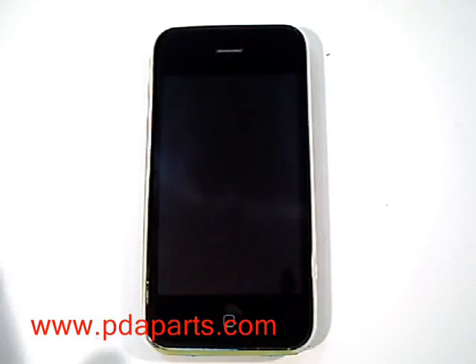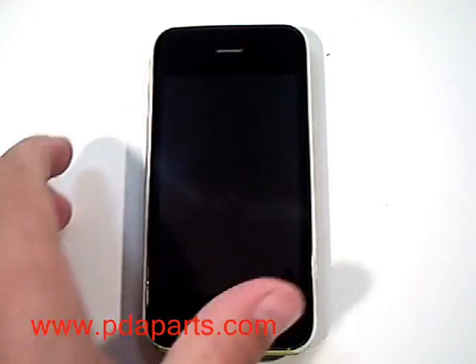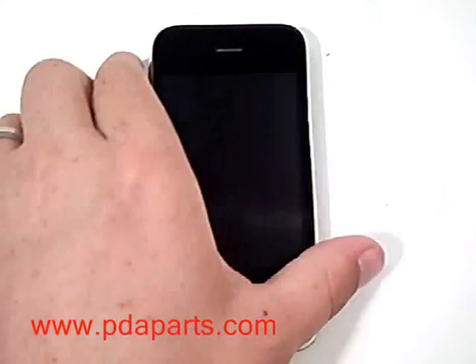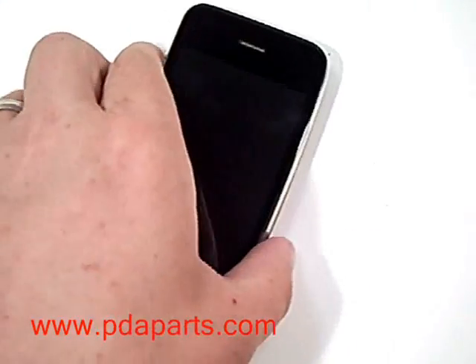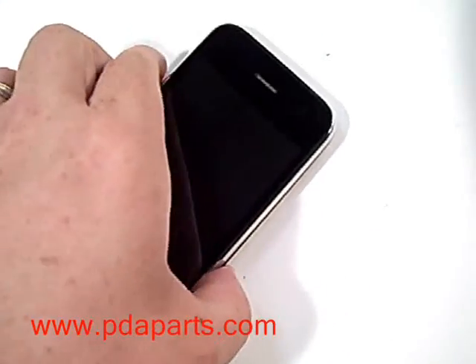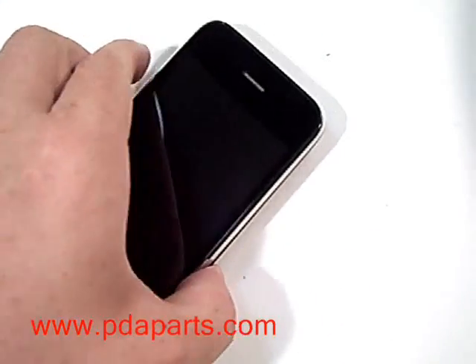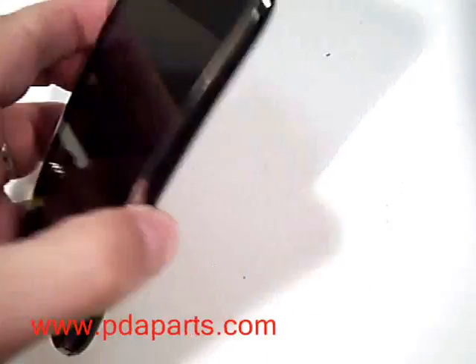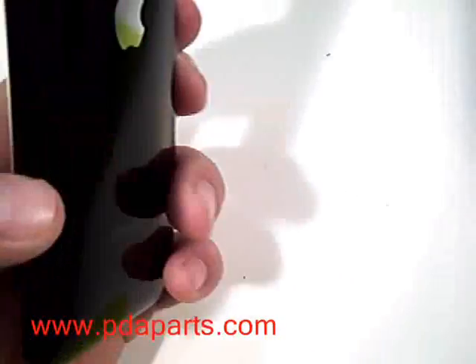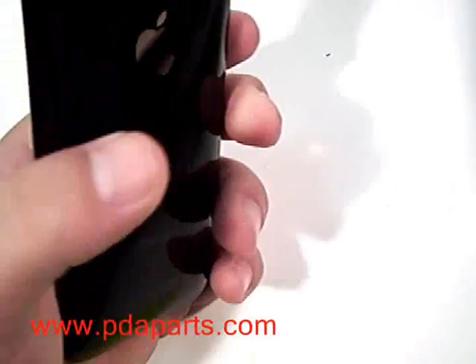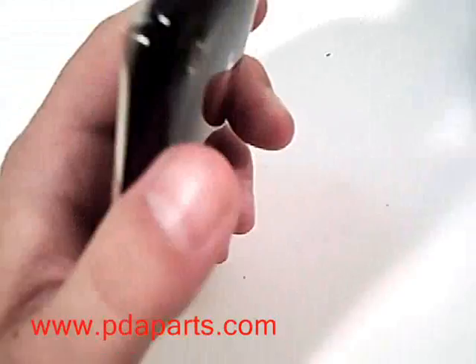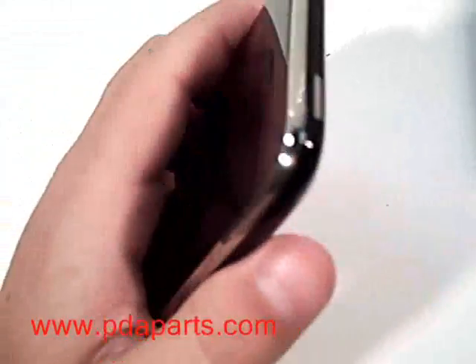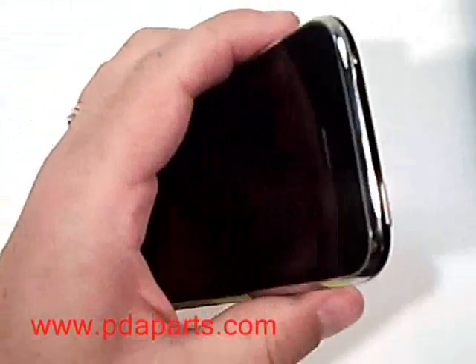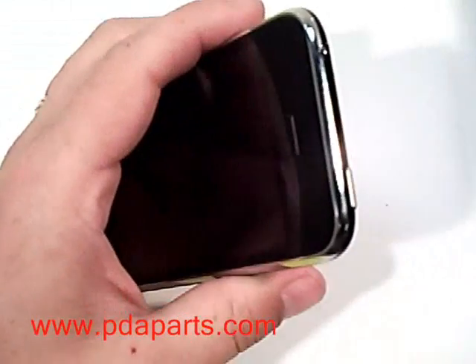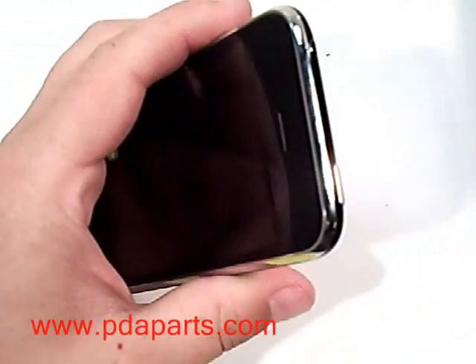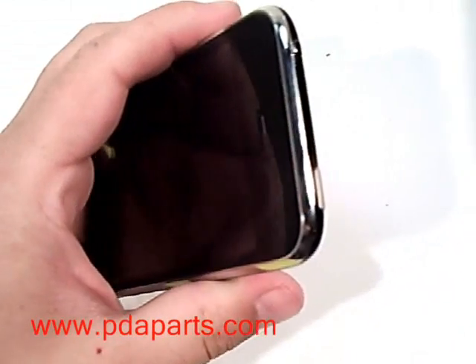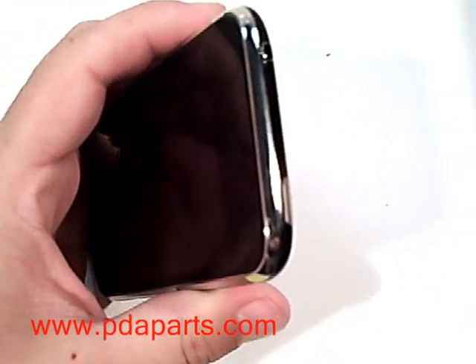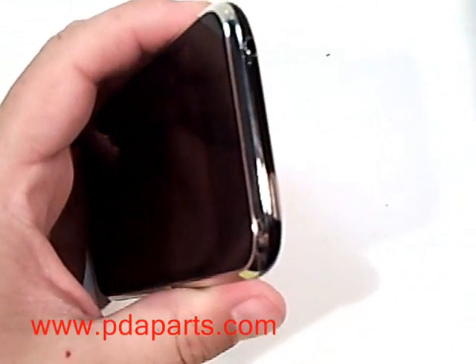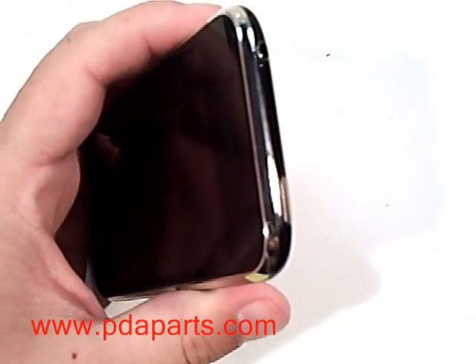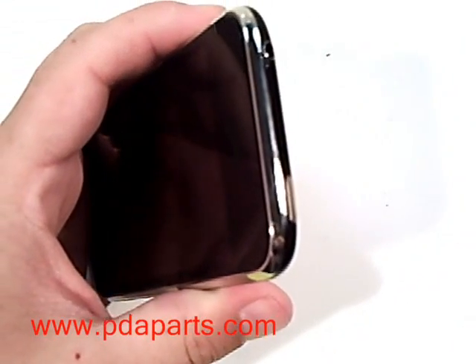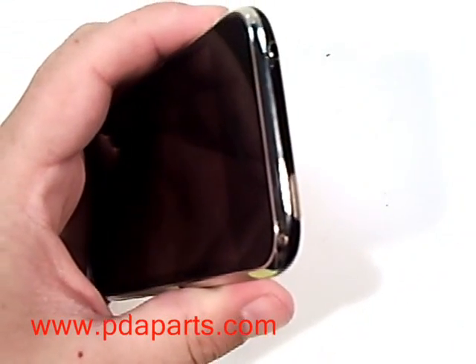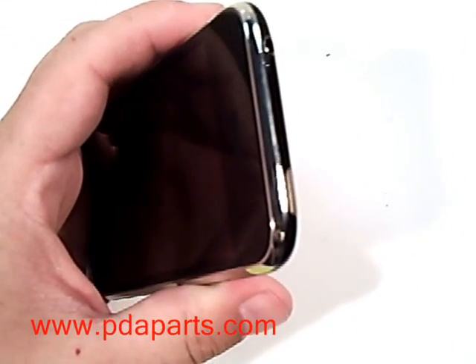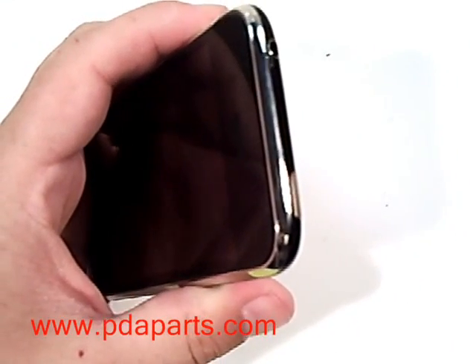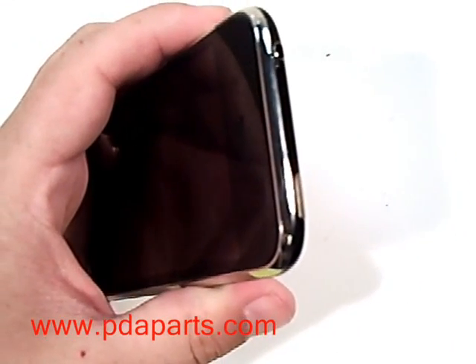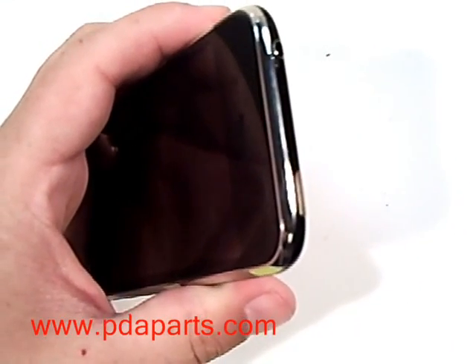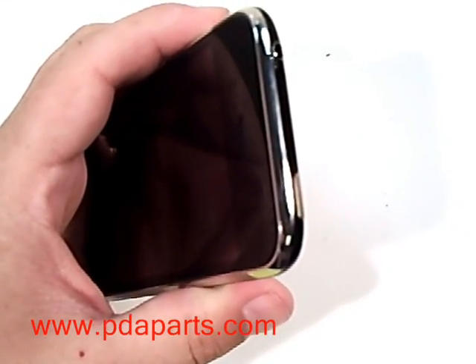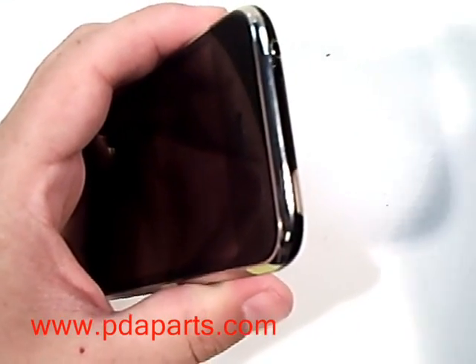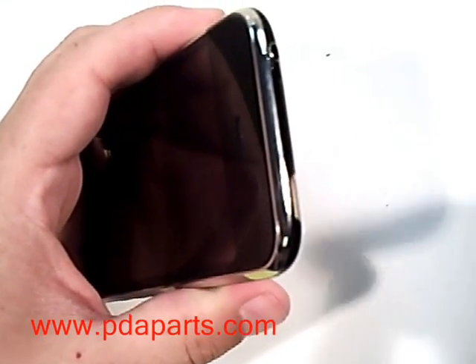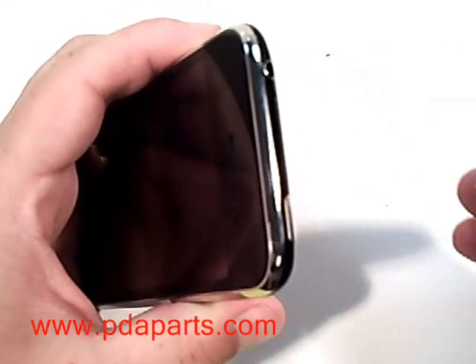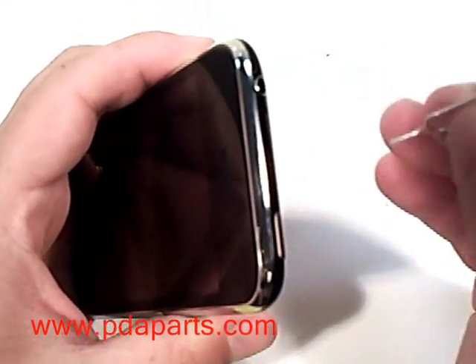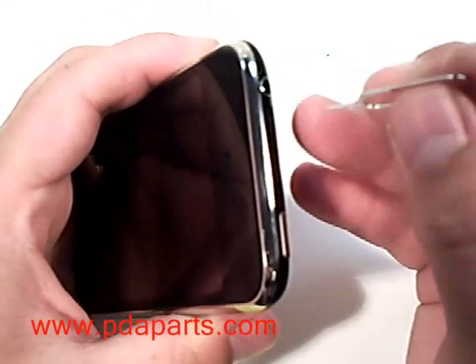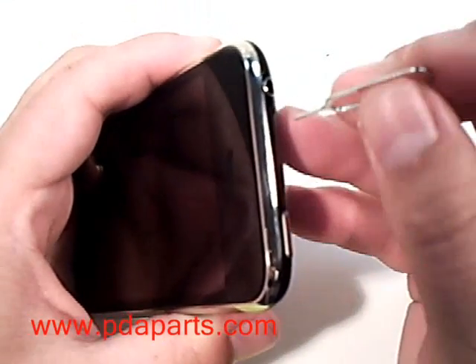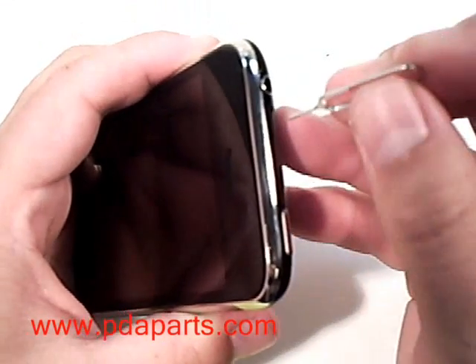Using the SIM removal tool, or if you don't have one available, use a paper clip and remove the SIM tray.